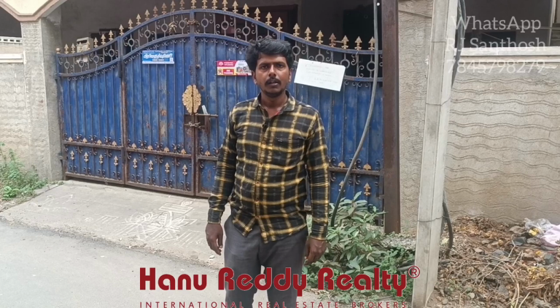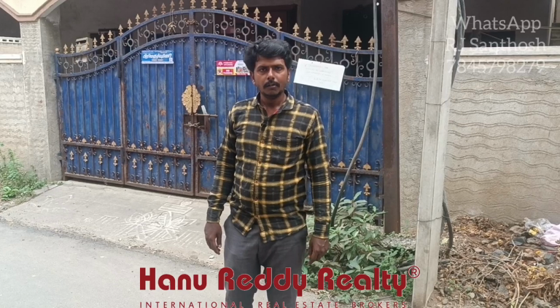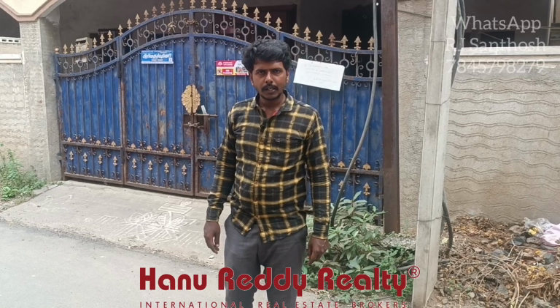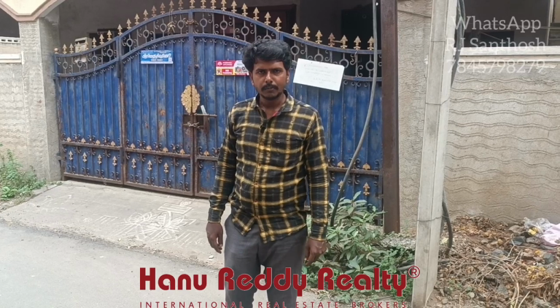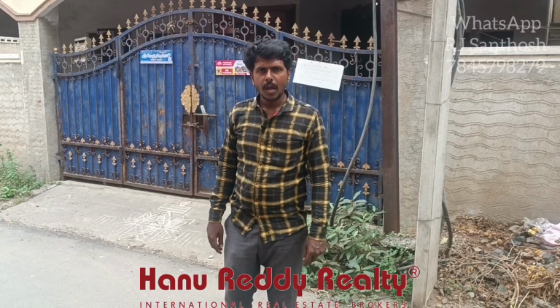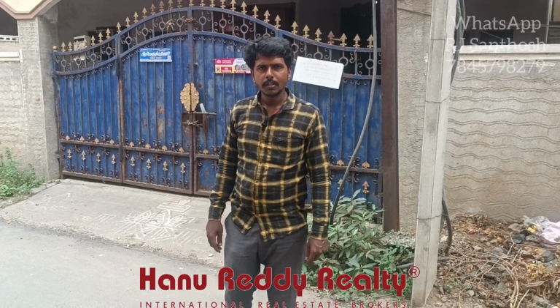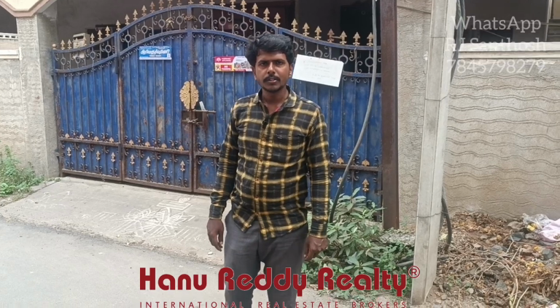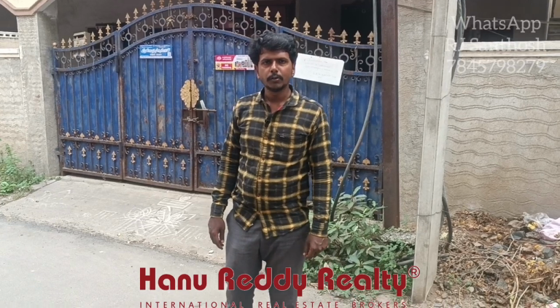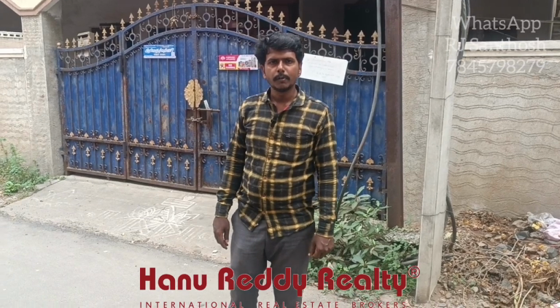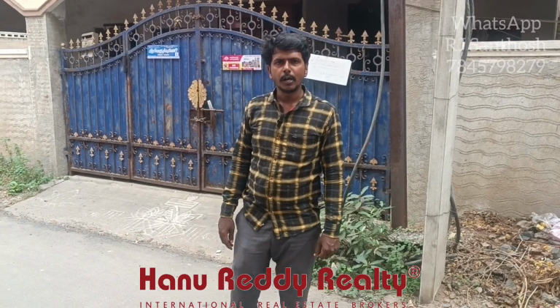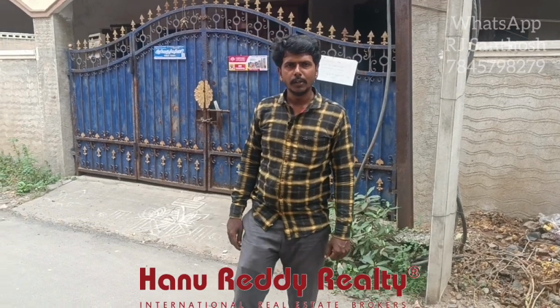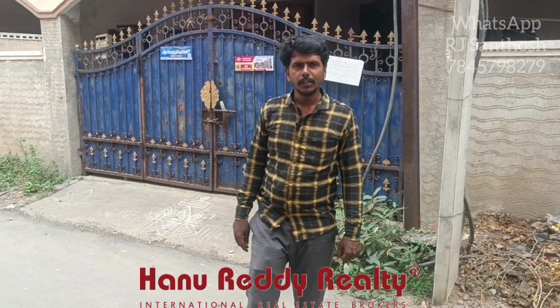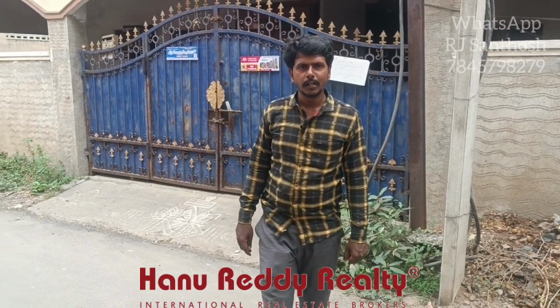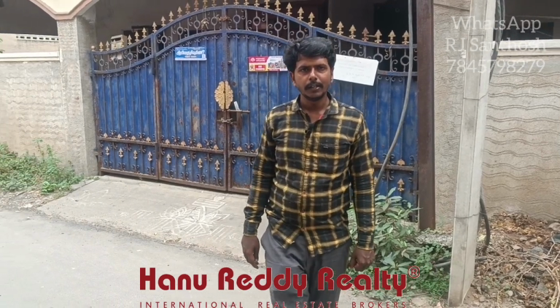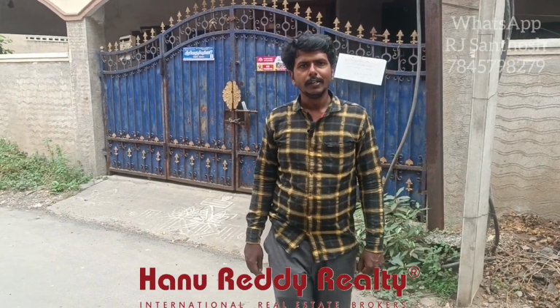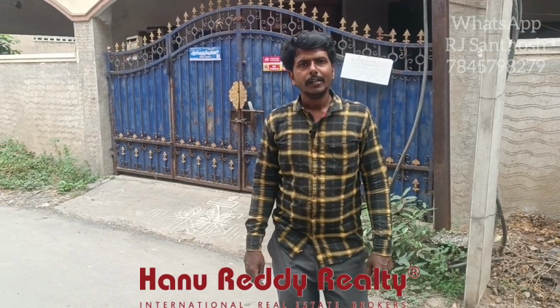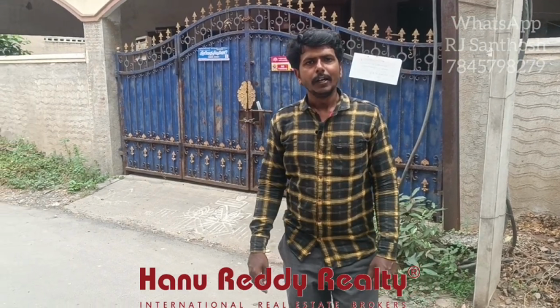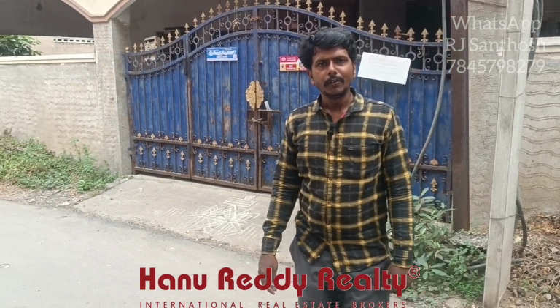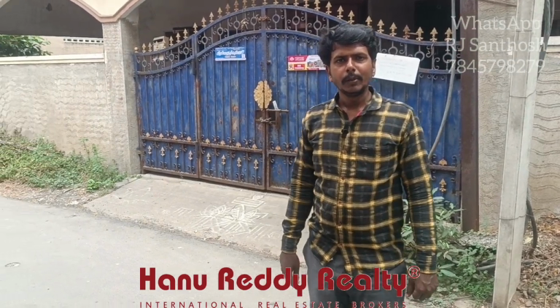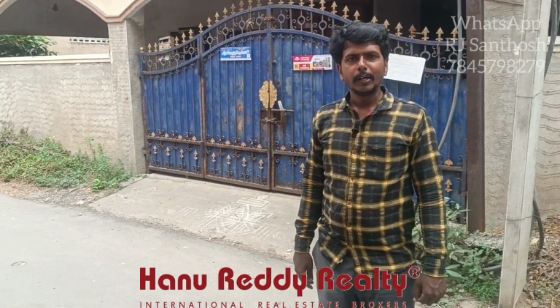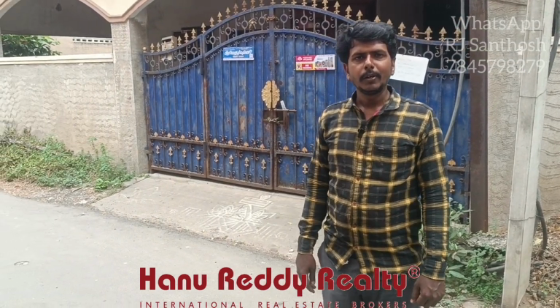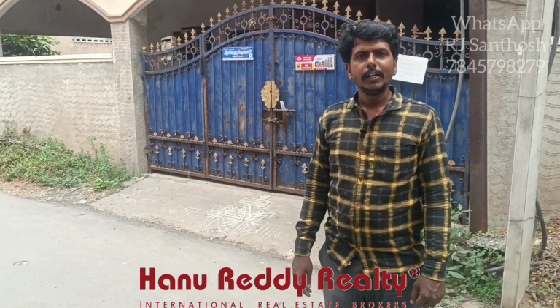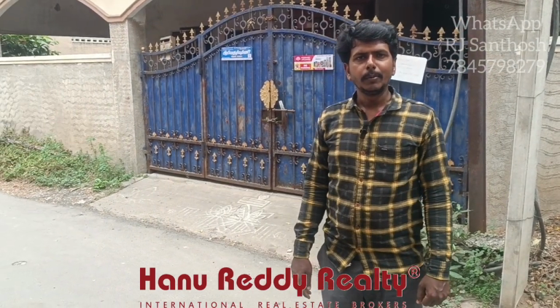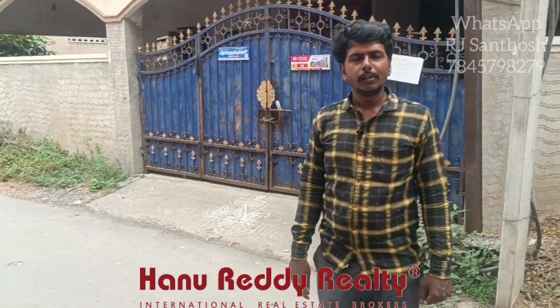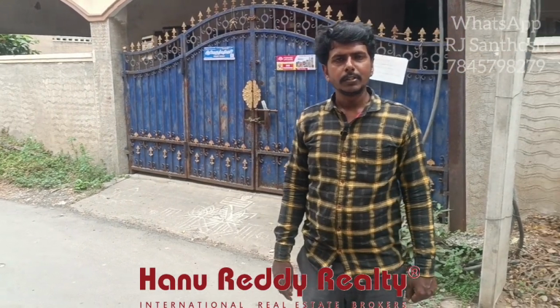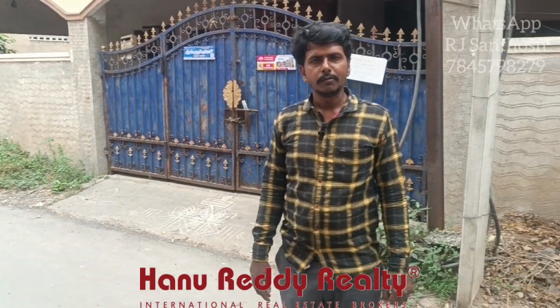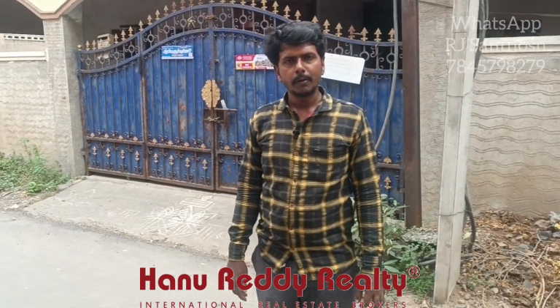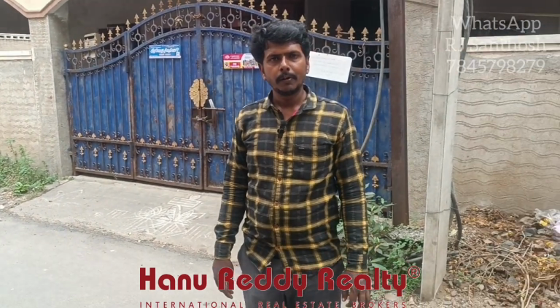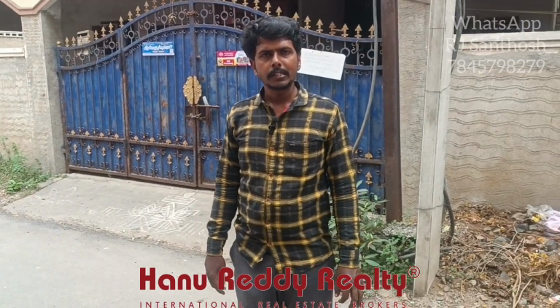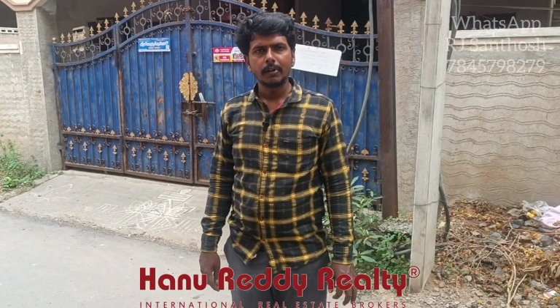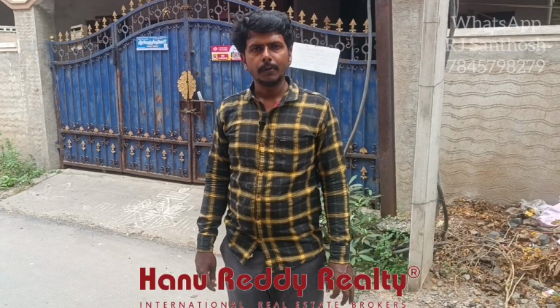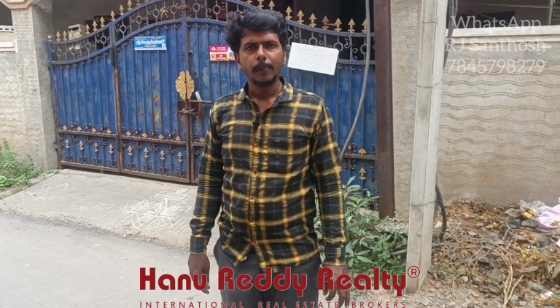I am R.J. from Hanur EDRL. Here we are going to see the independent house in Balasaravakam.